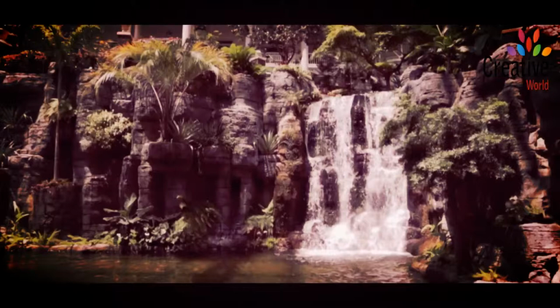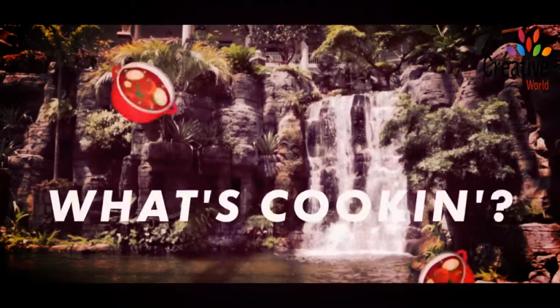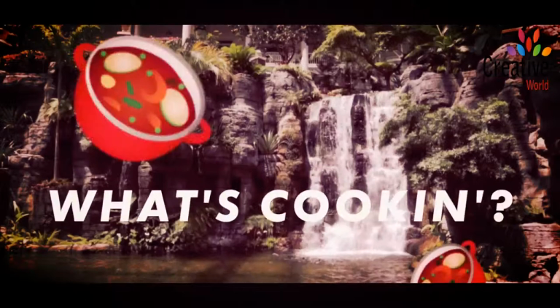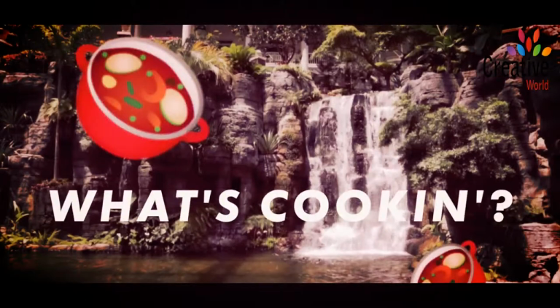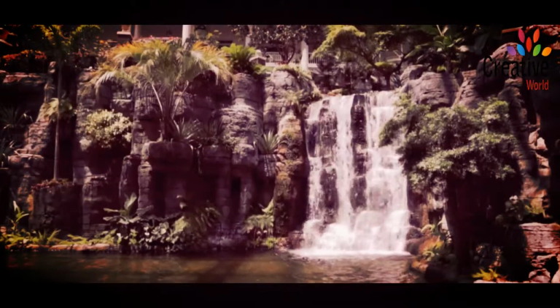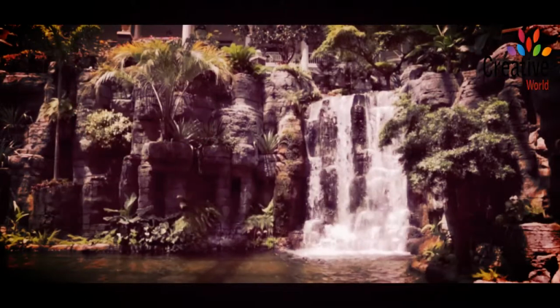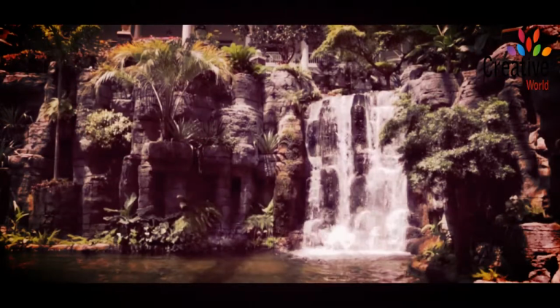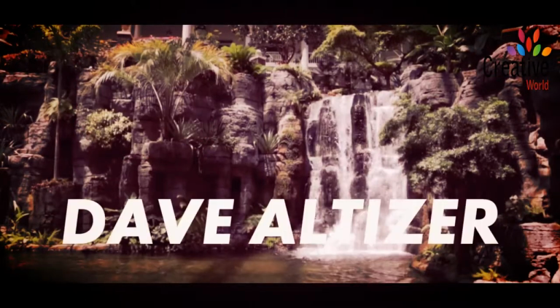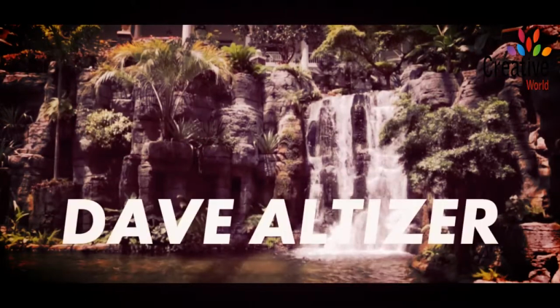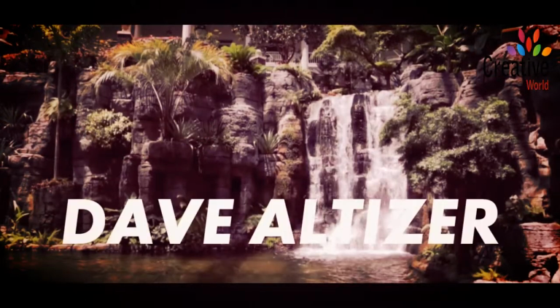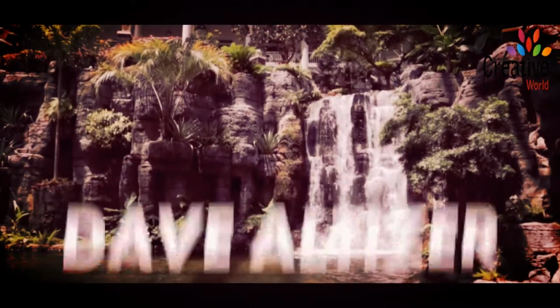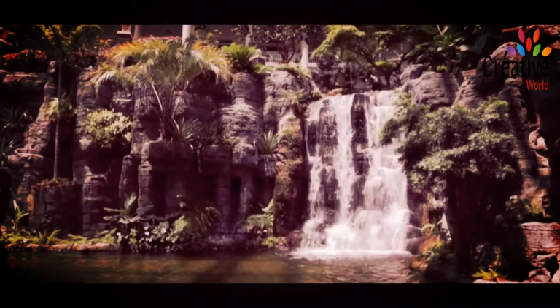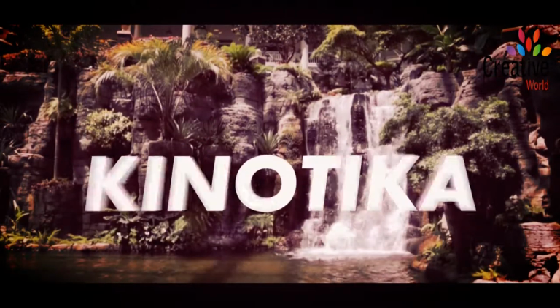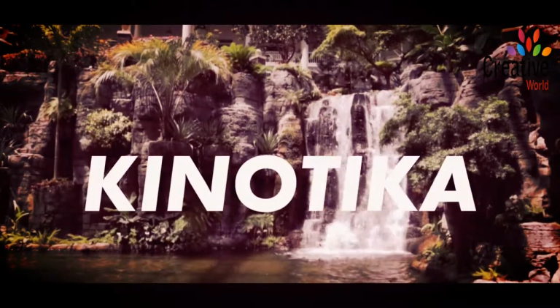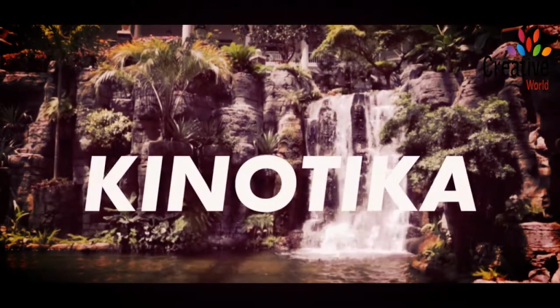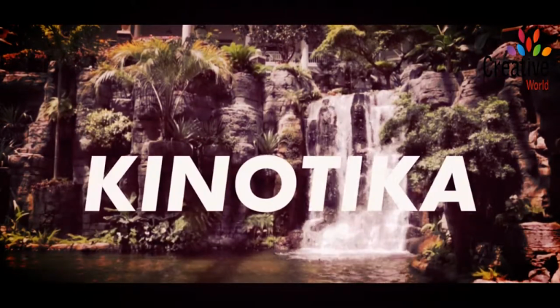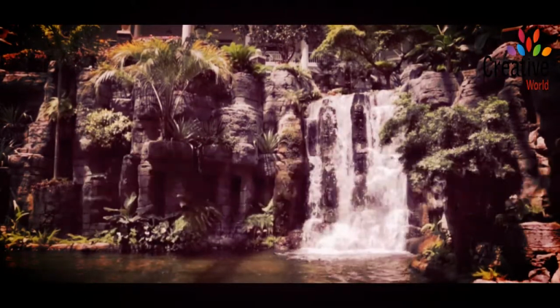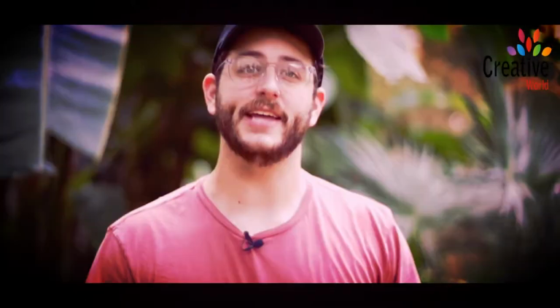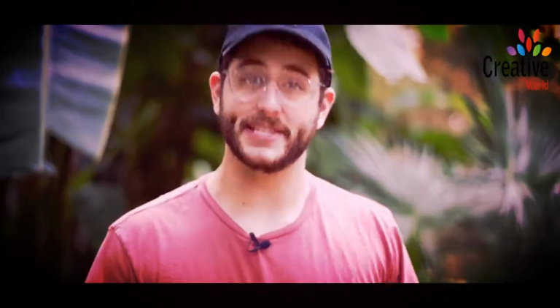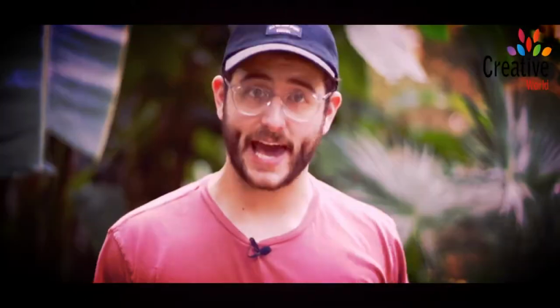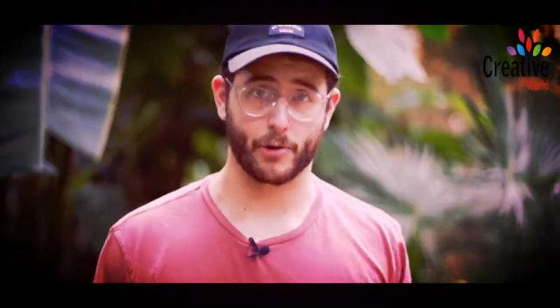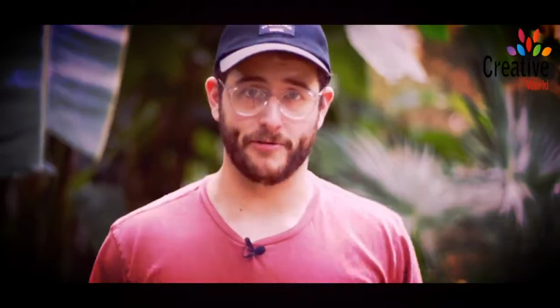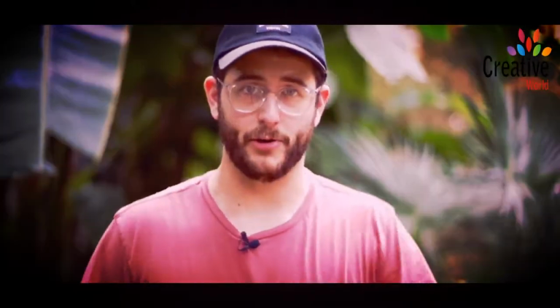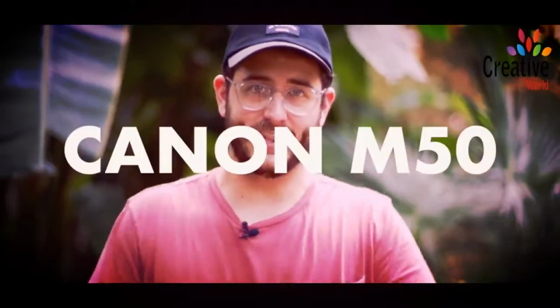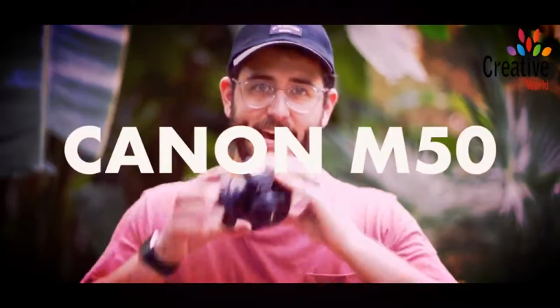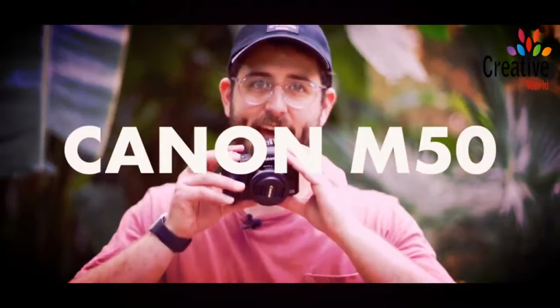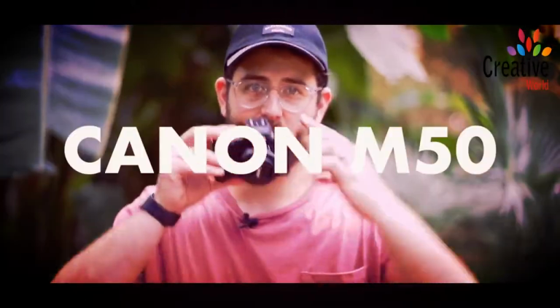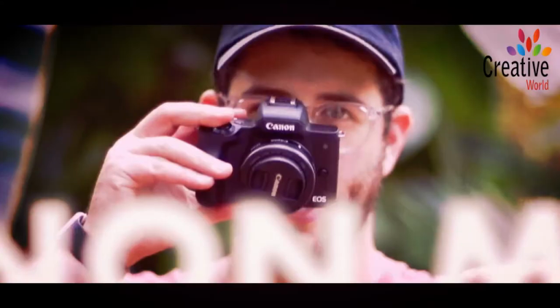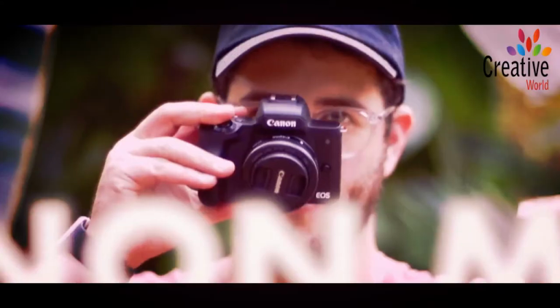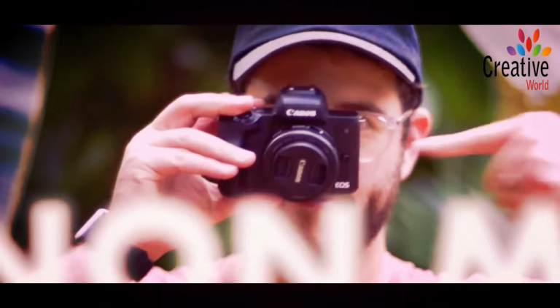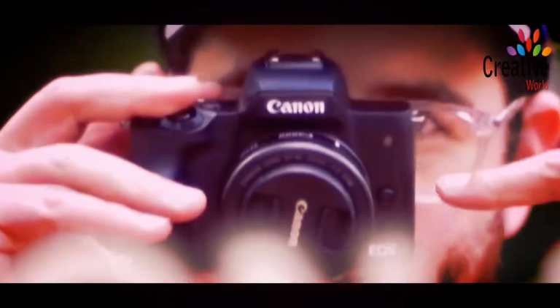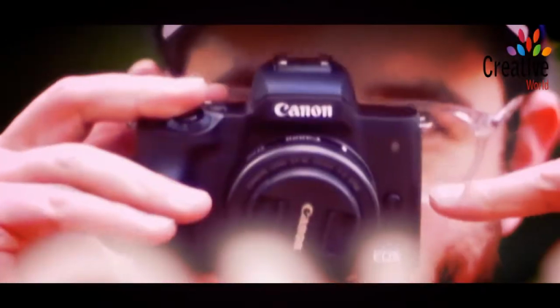What's cooking, everybody? Dave Altizer here with Kino Tika, and today we're reviewing the Canon M50.